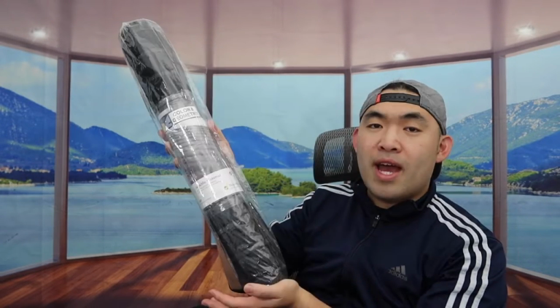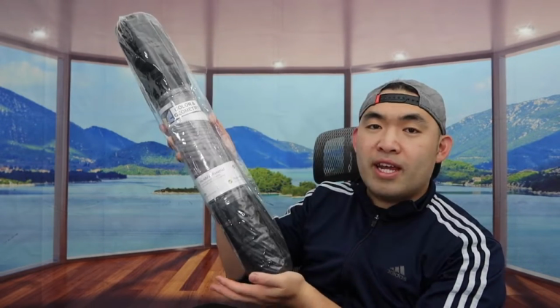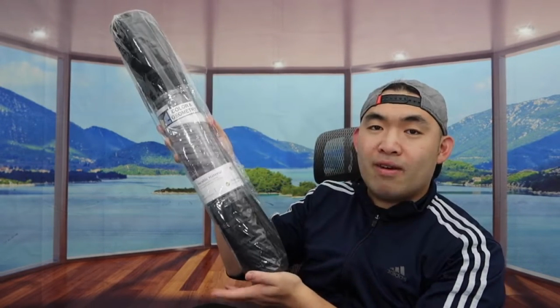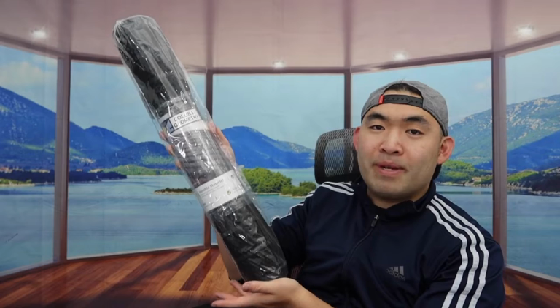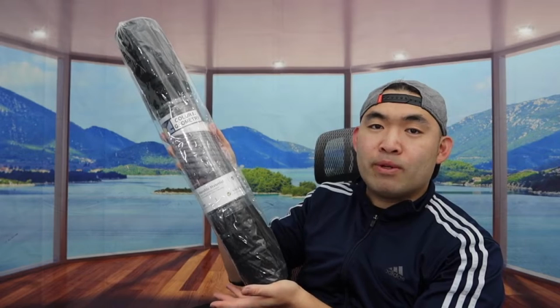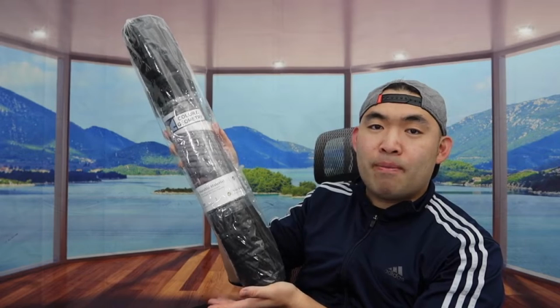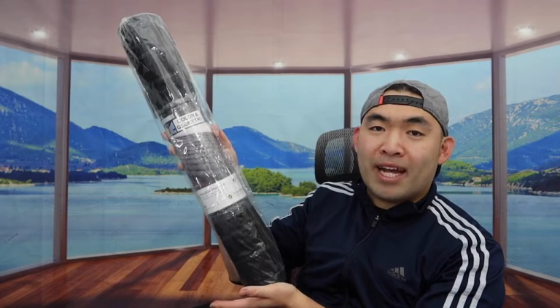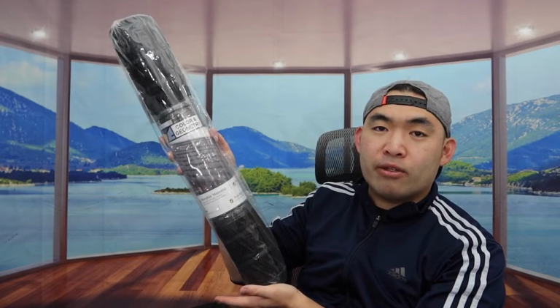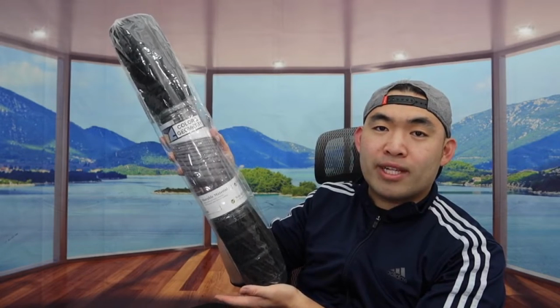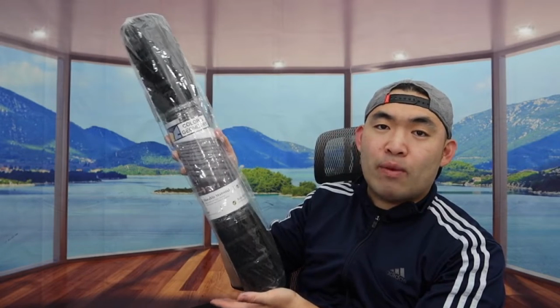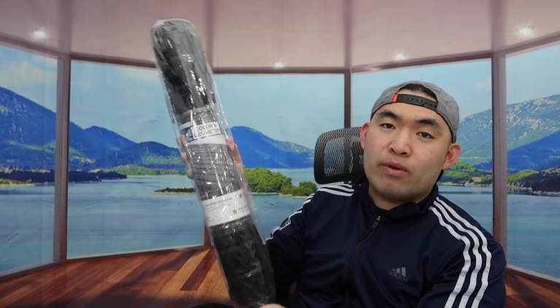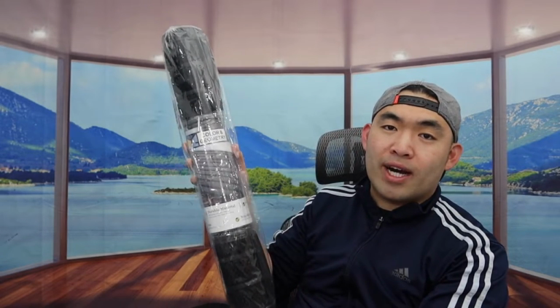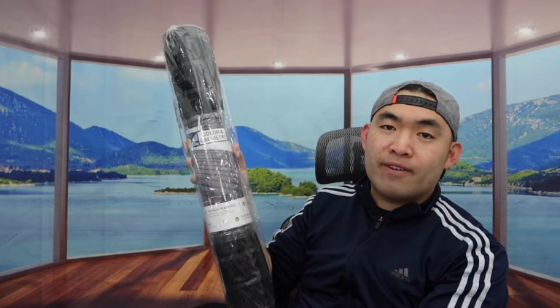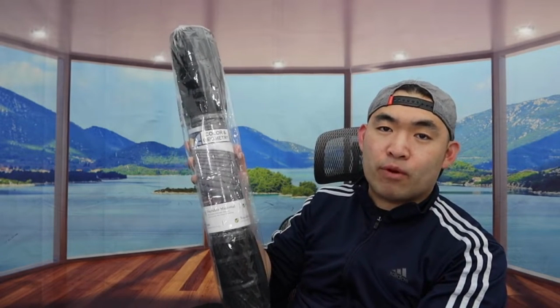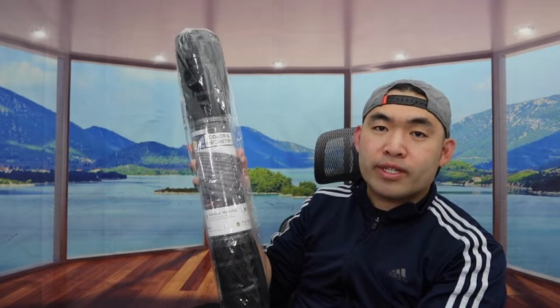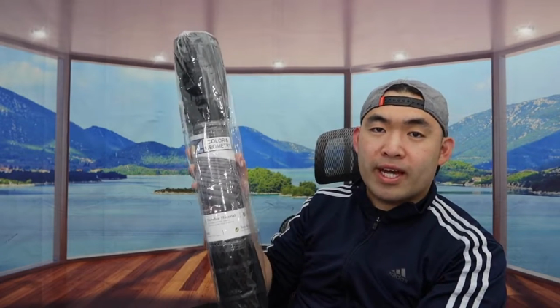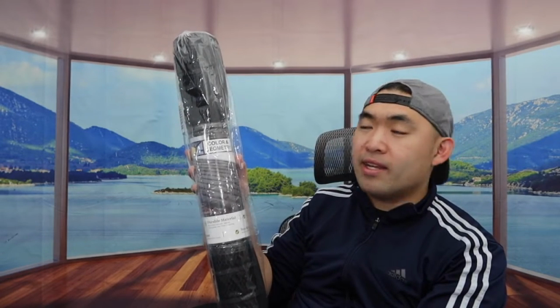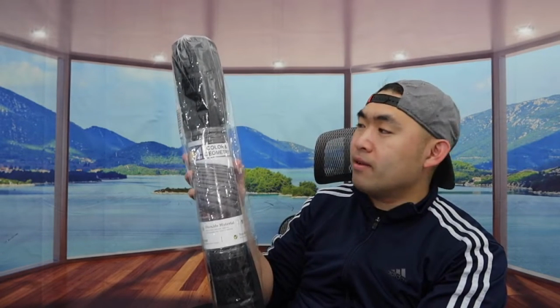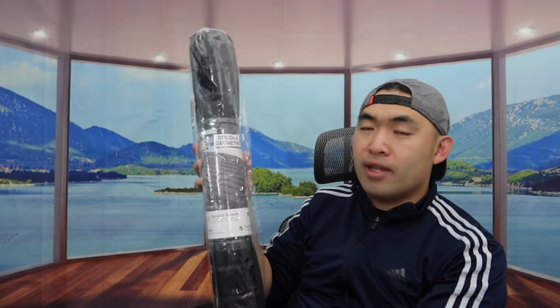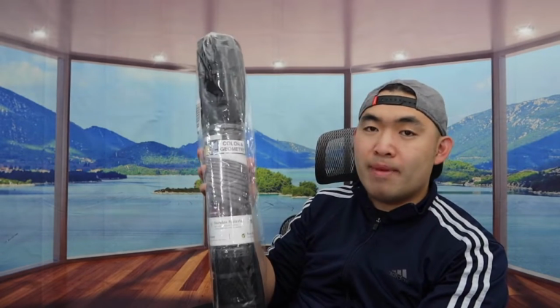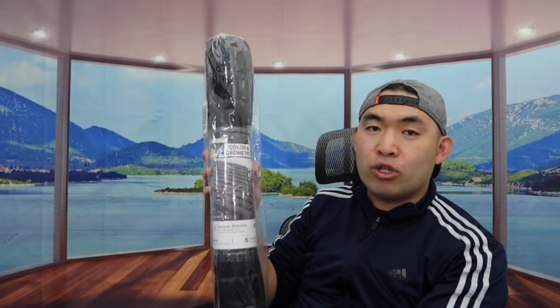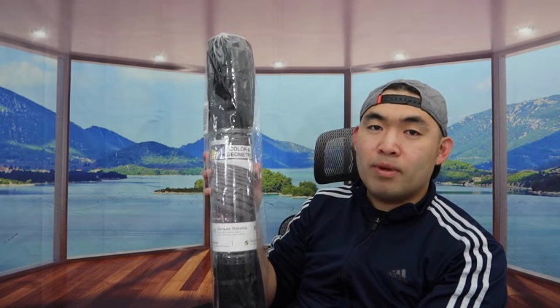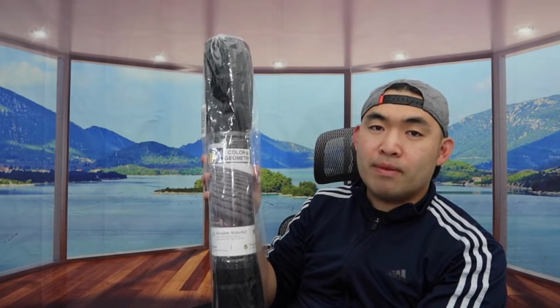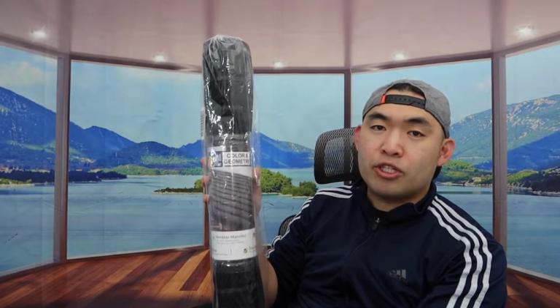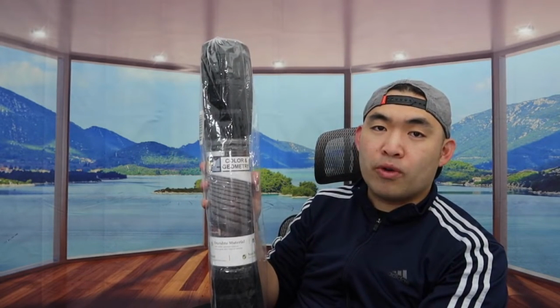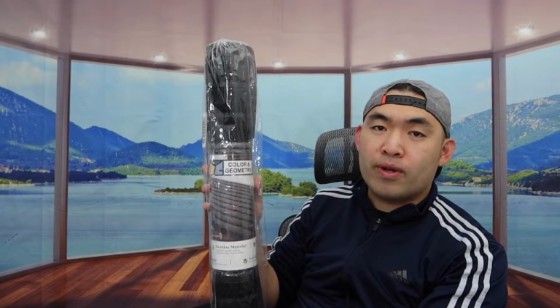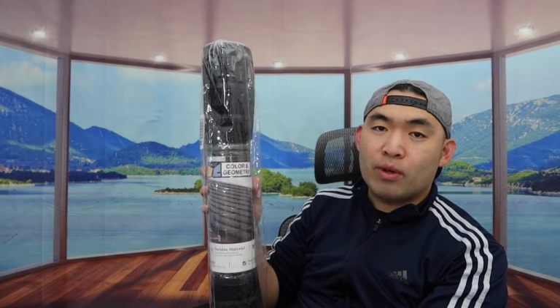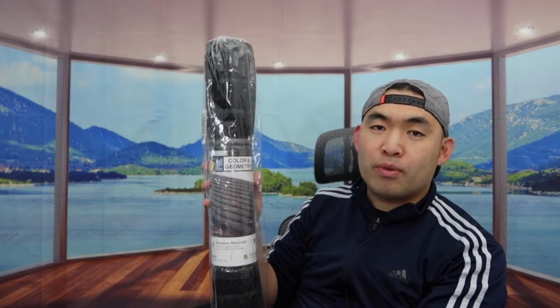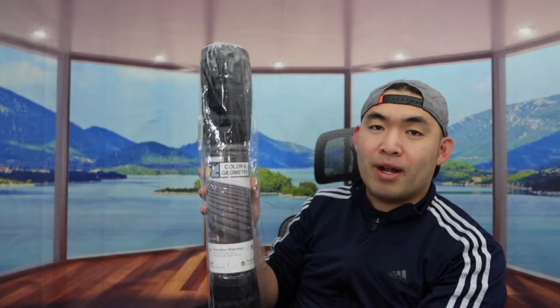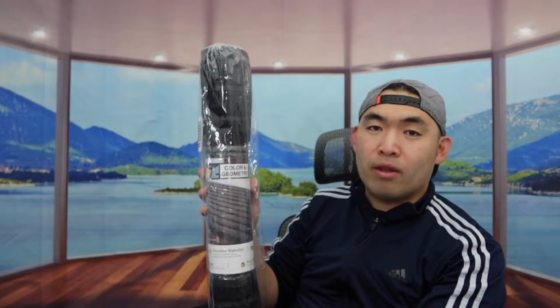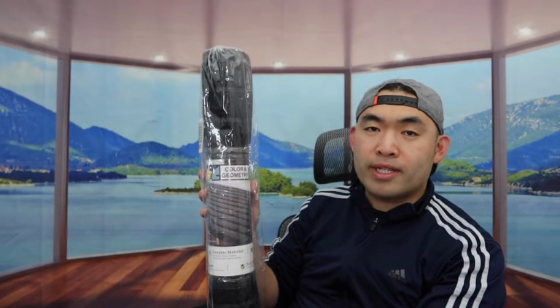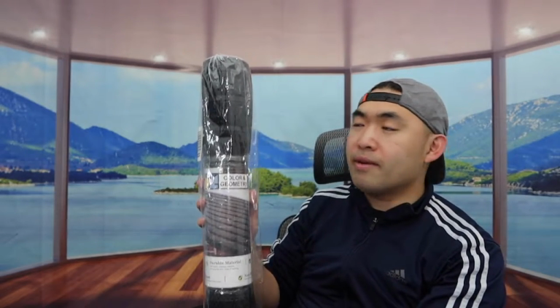Here is basically what the package looks like when you guys first get it. Let me actually open it up to show you guys what the product looks like.